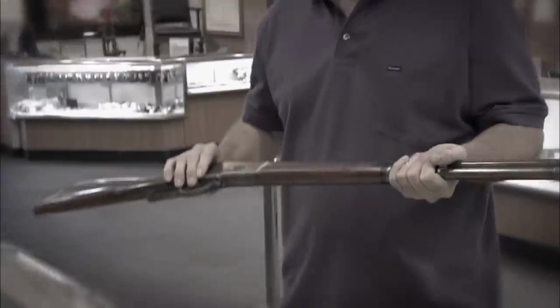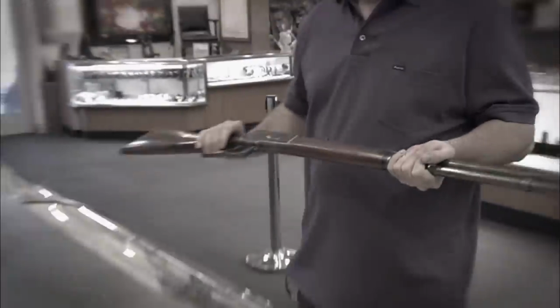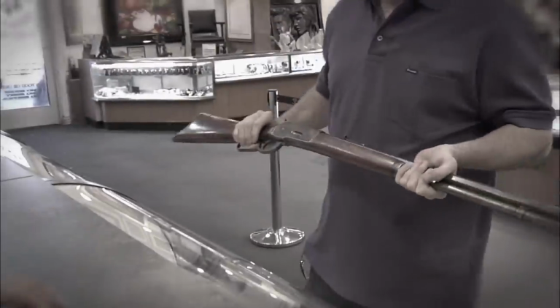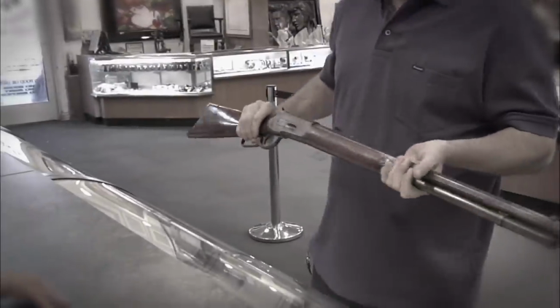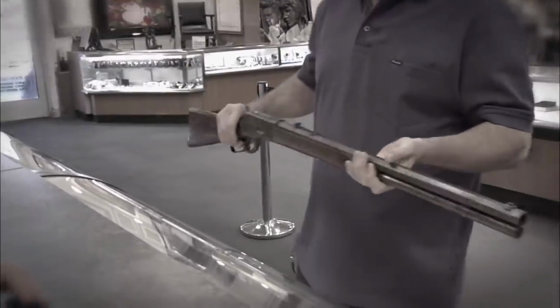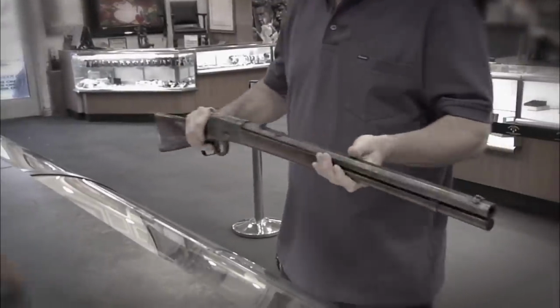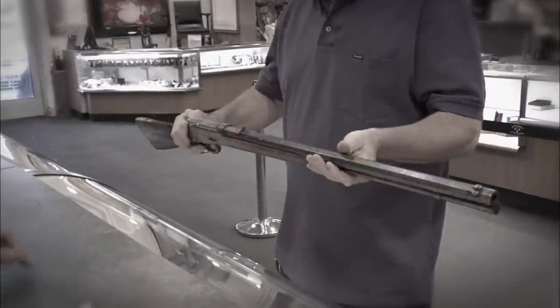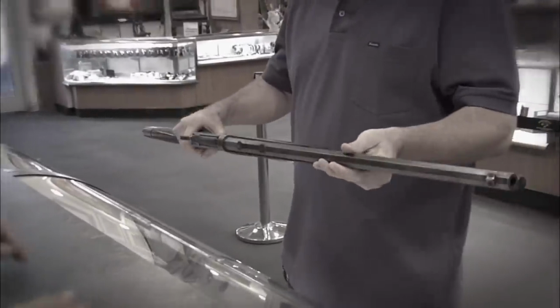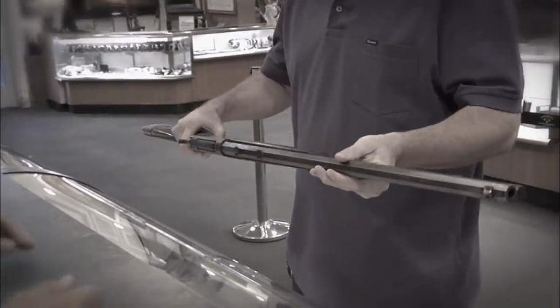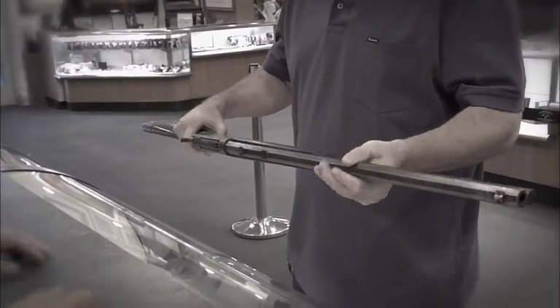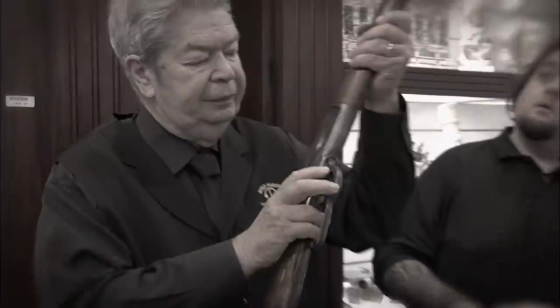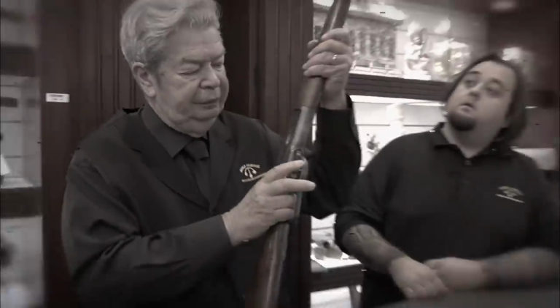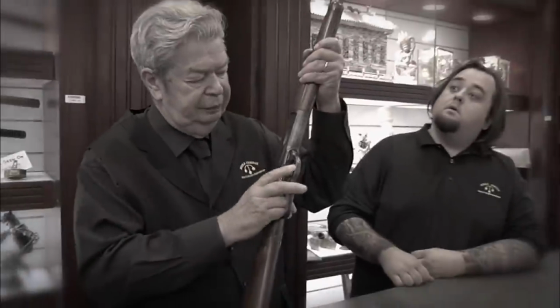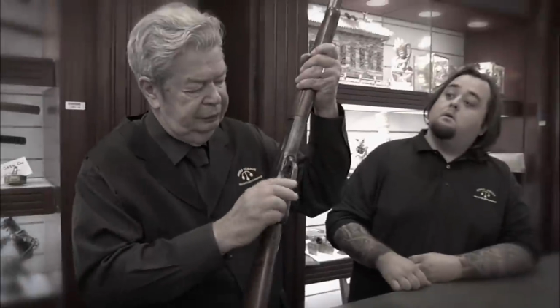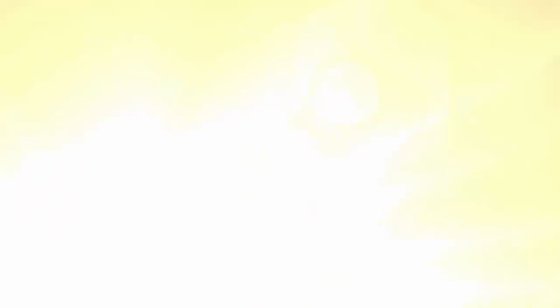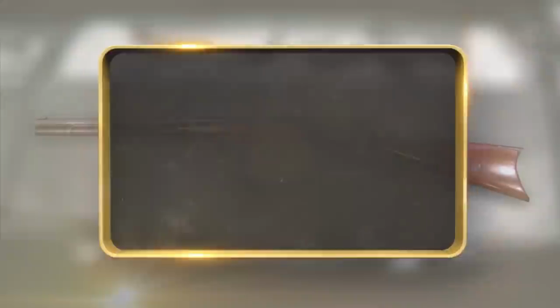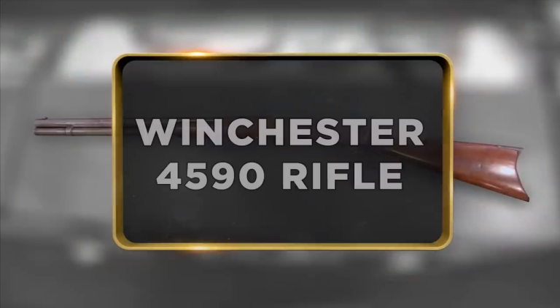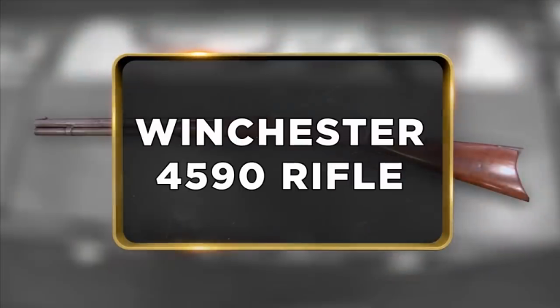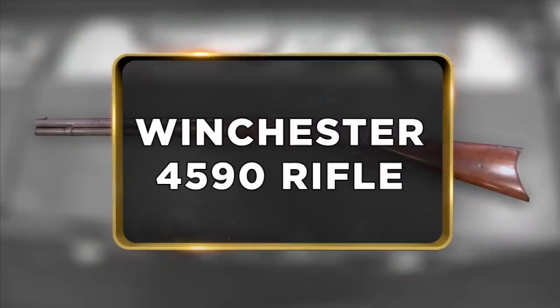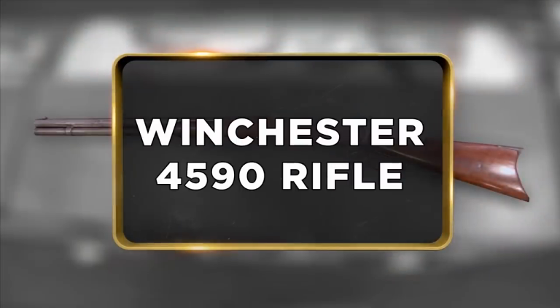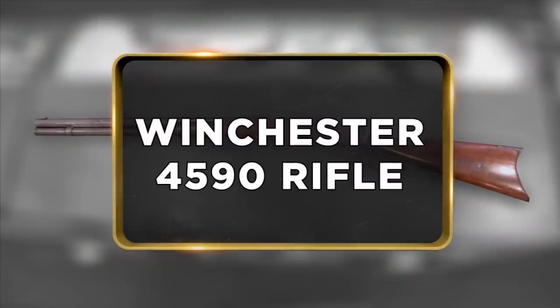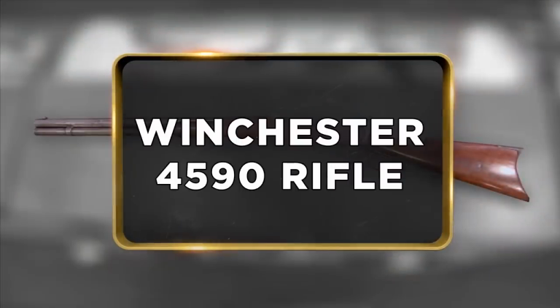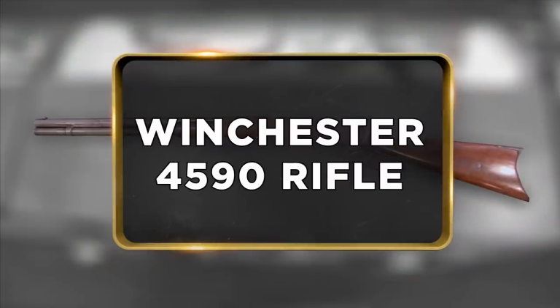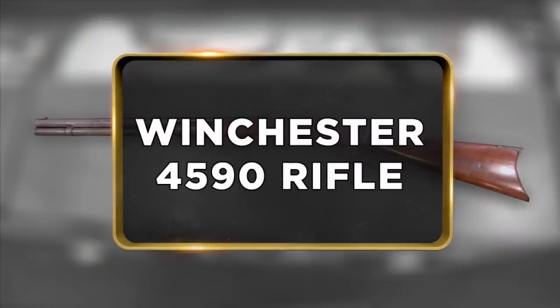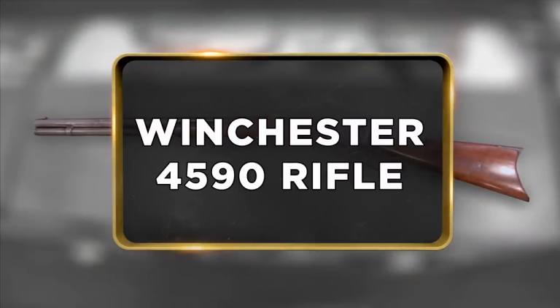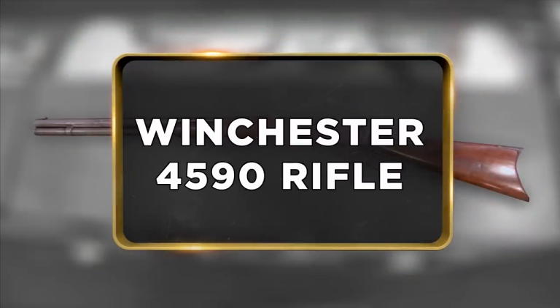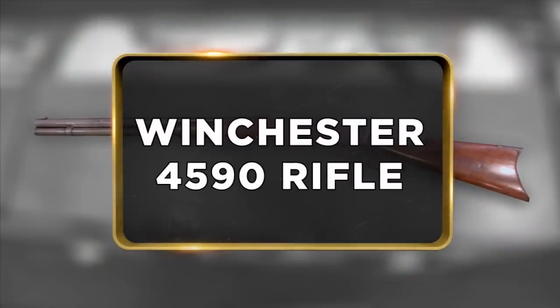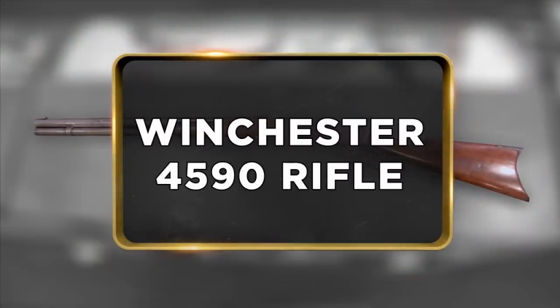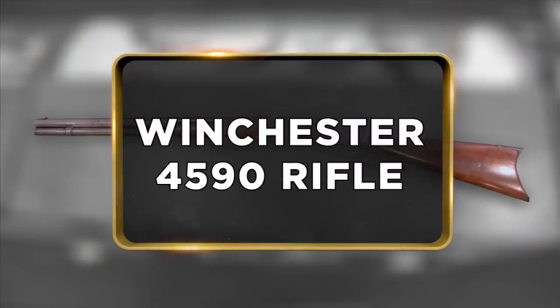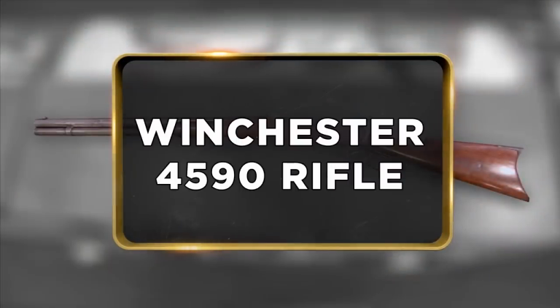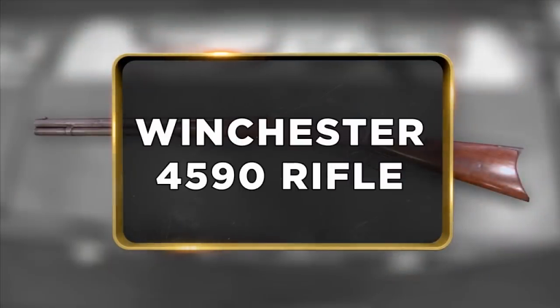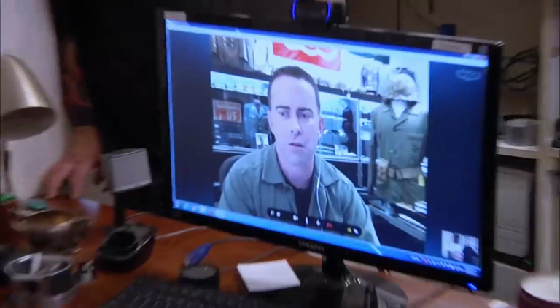Earlier, a guy brought in a Winchester rifle. It's a rare gun. So before I make an offer, I need to have Craig, our expert, look at it.